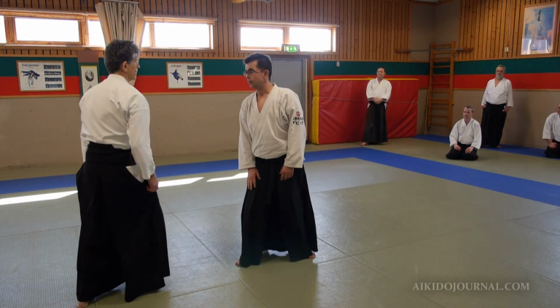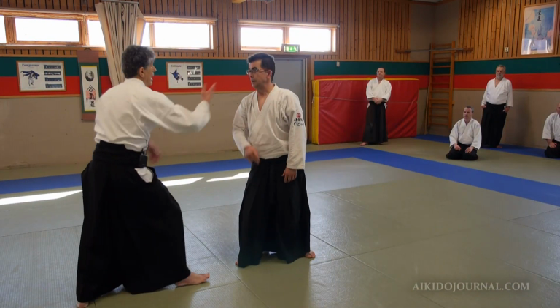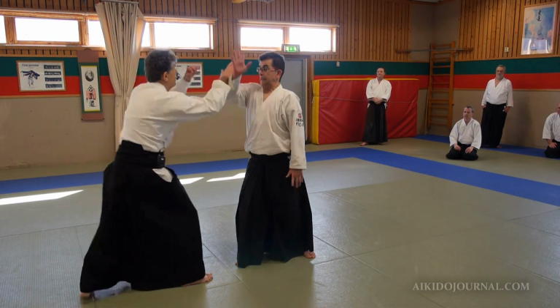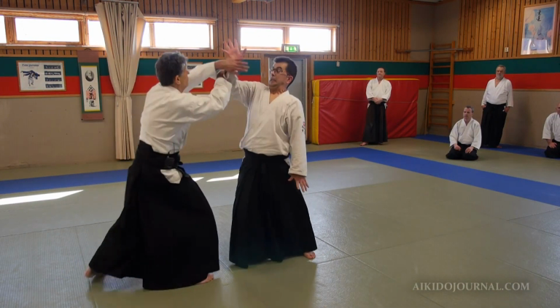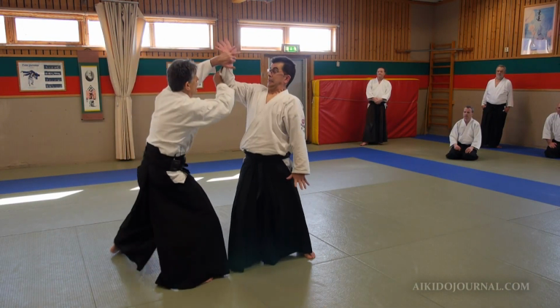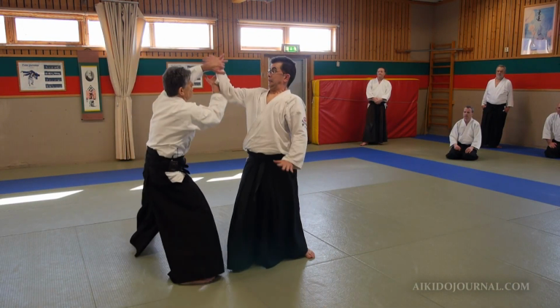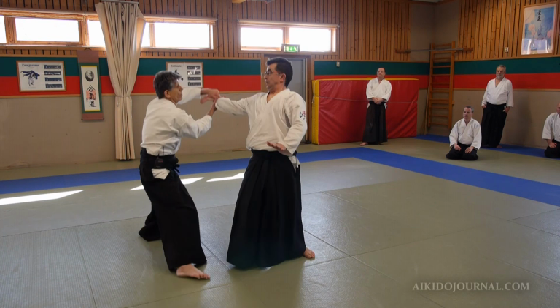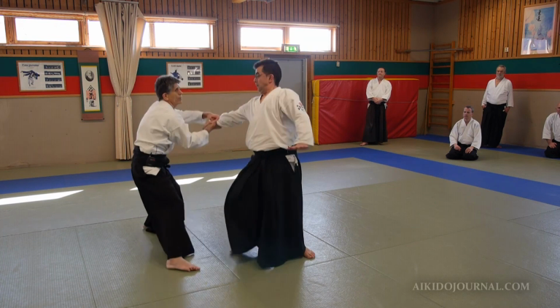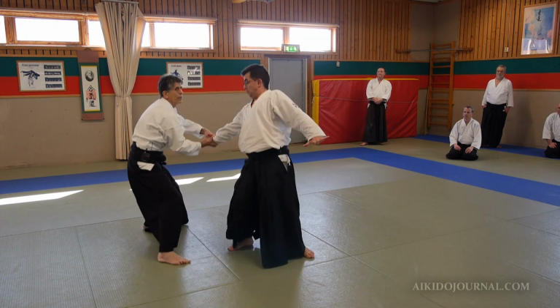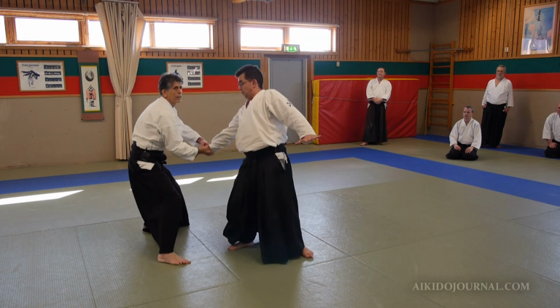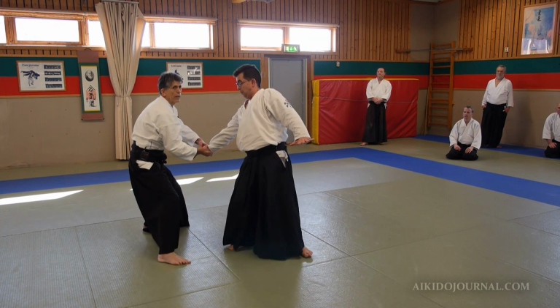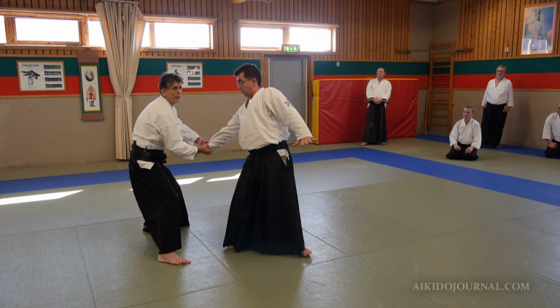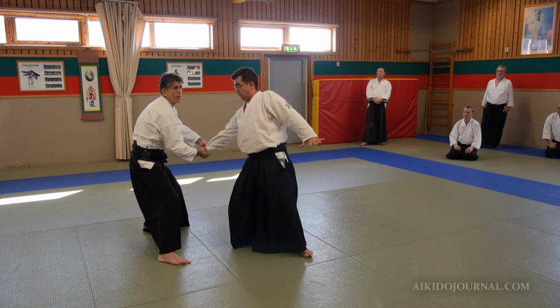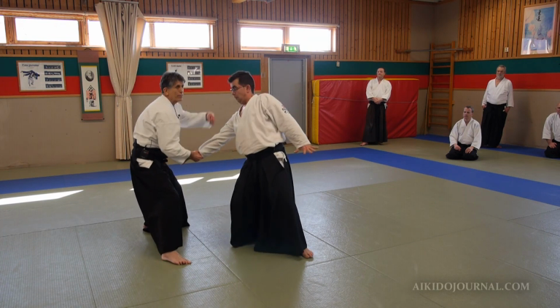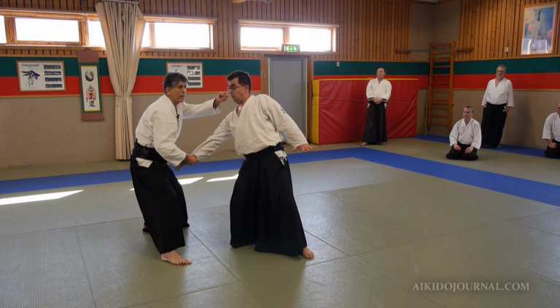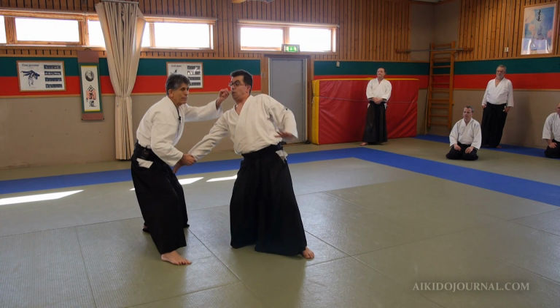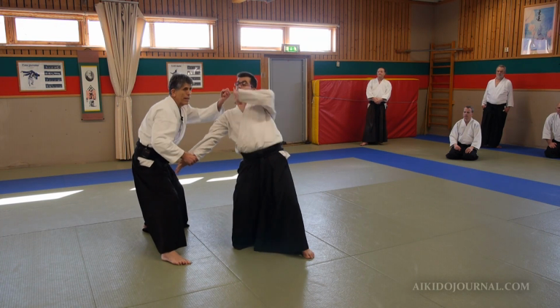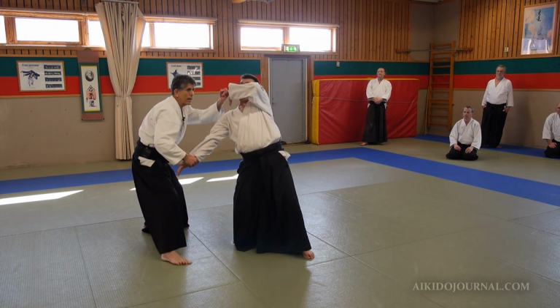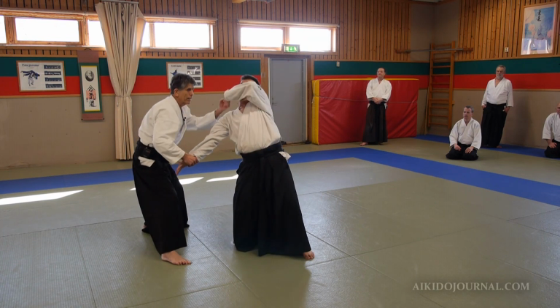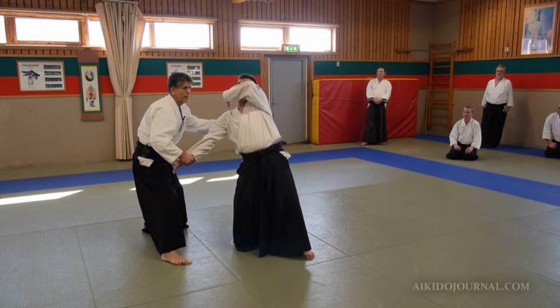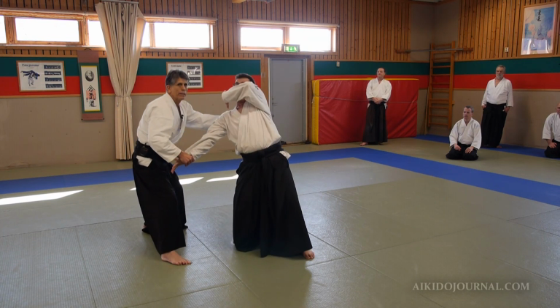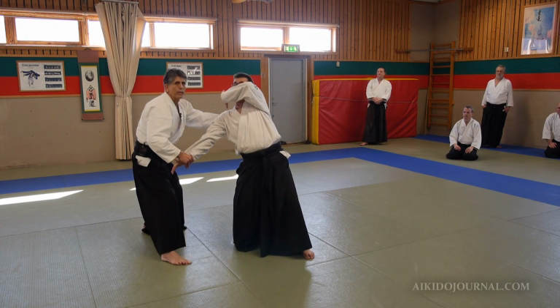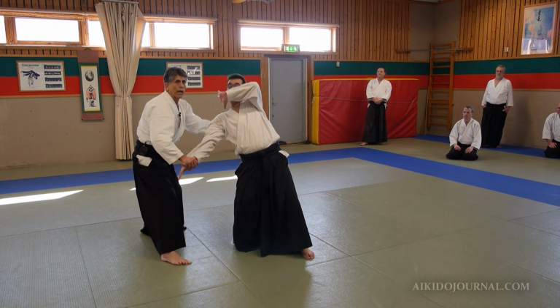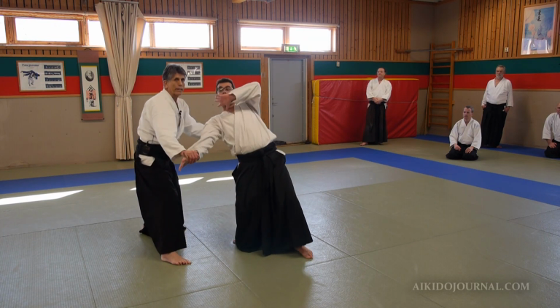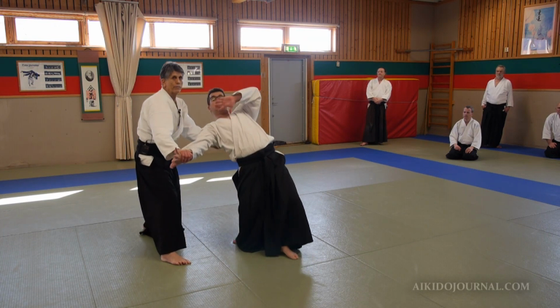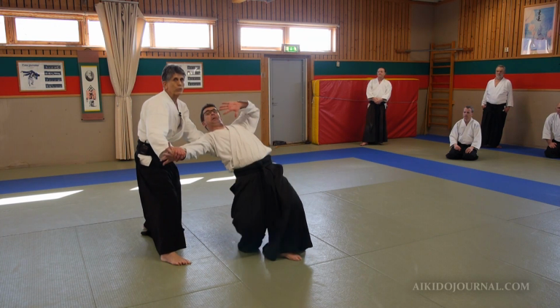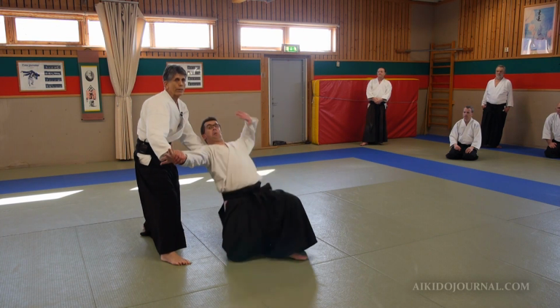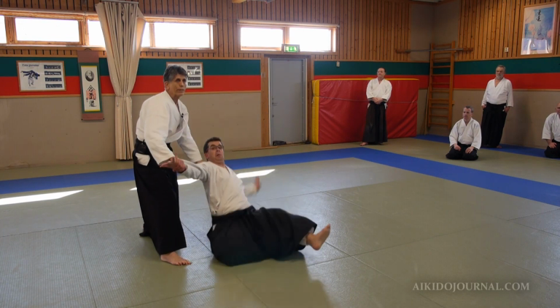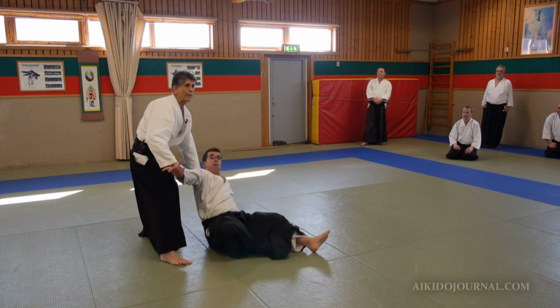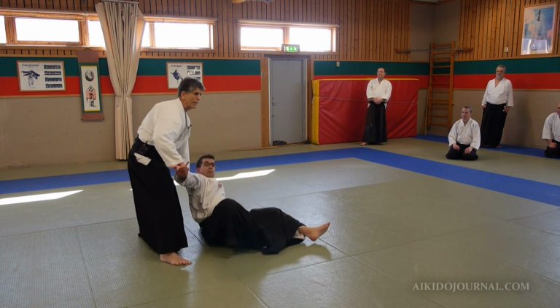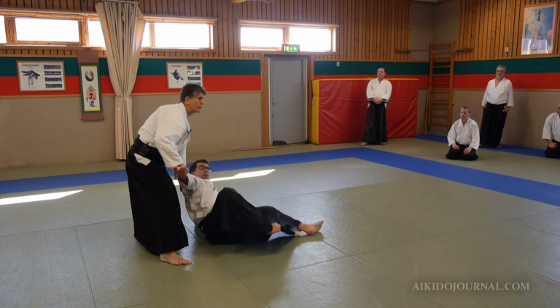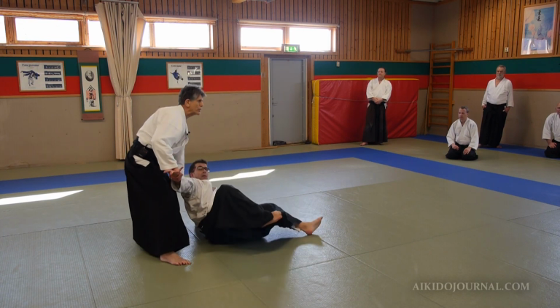I get off the line of attack. I can even throw here if I need to.